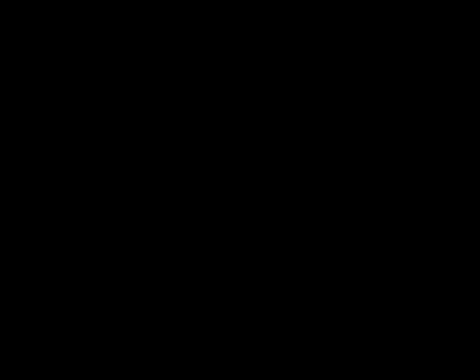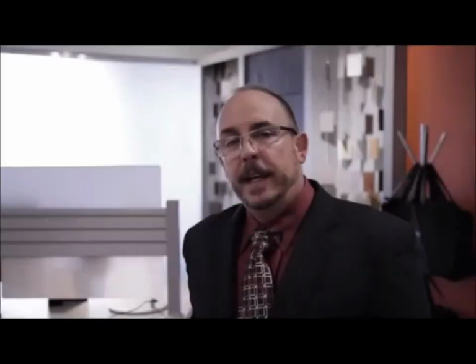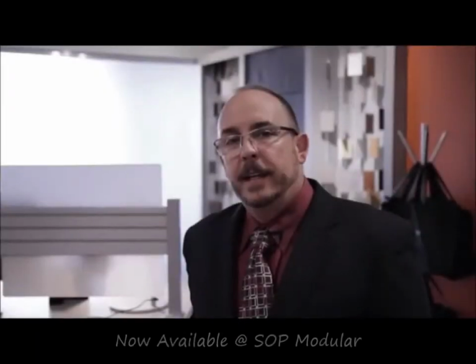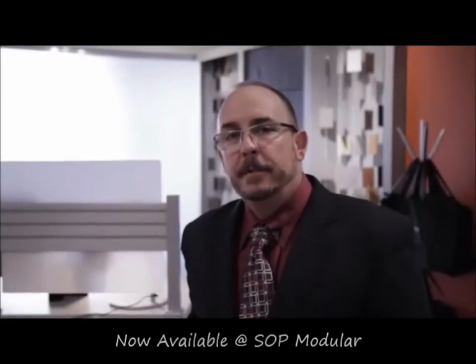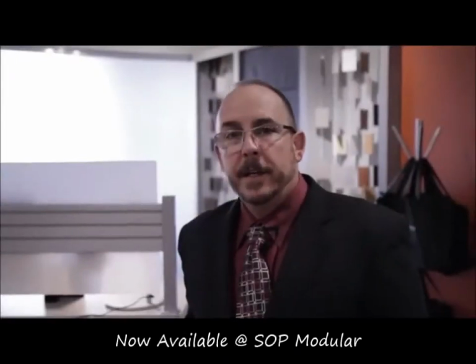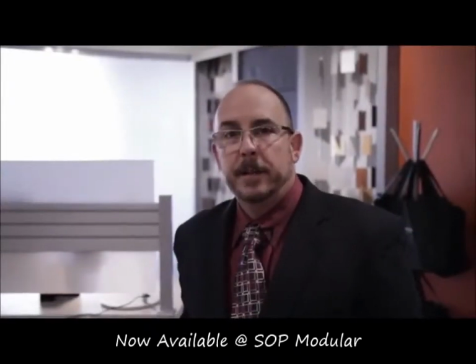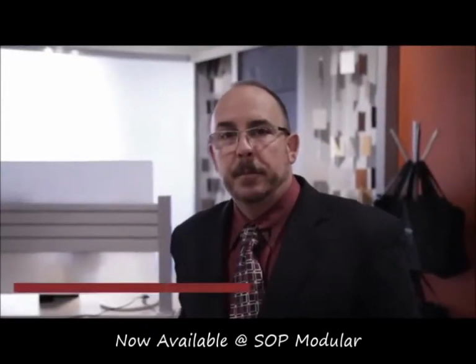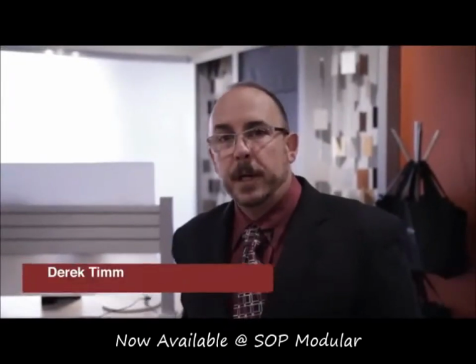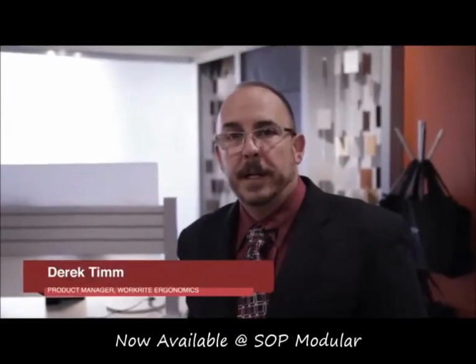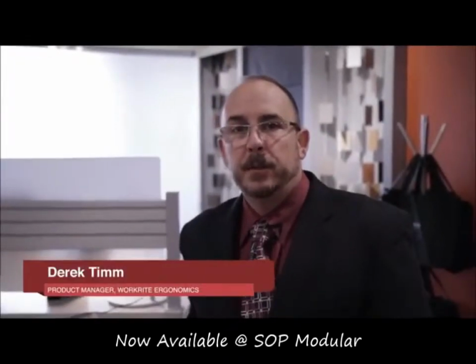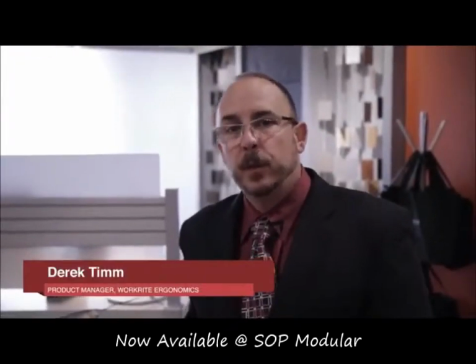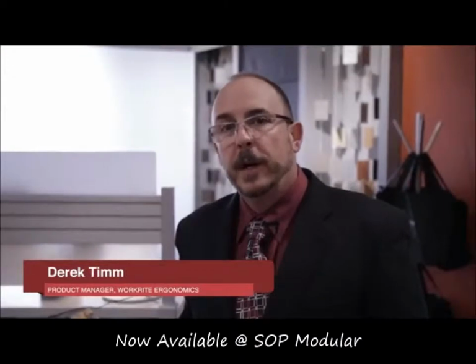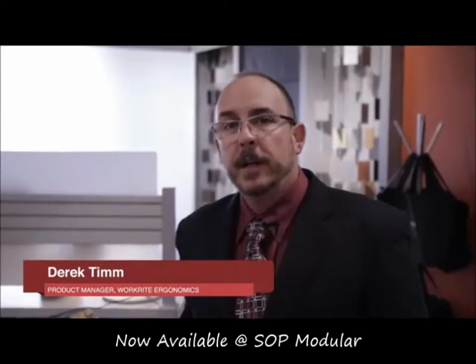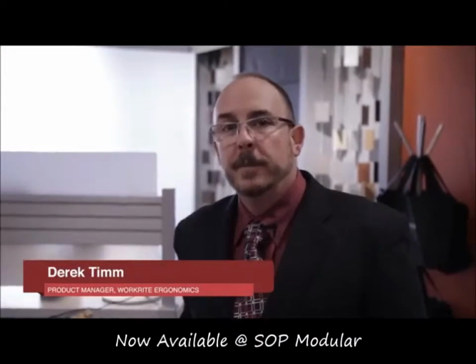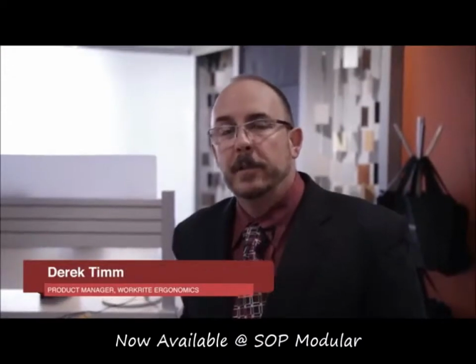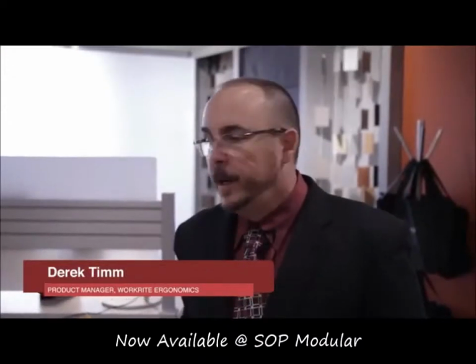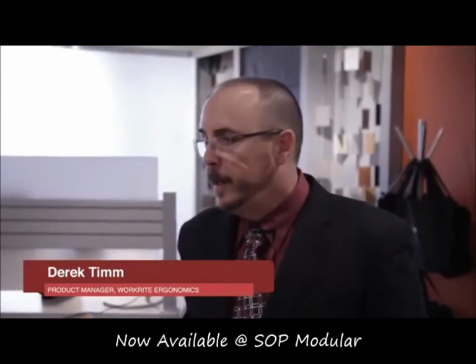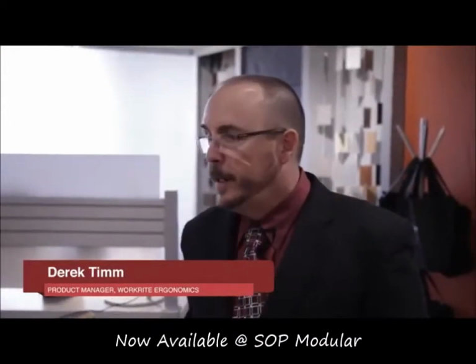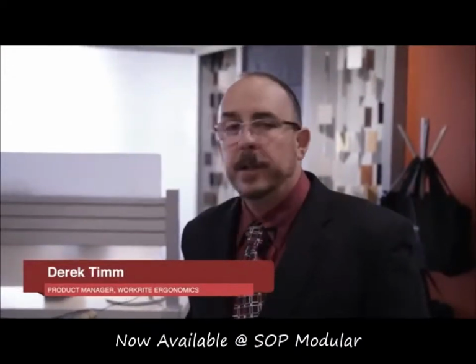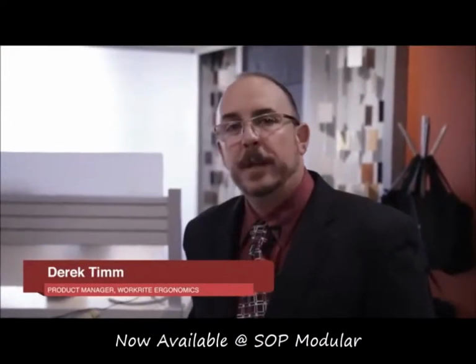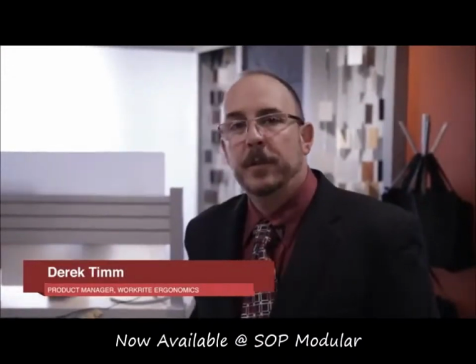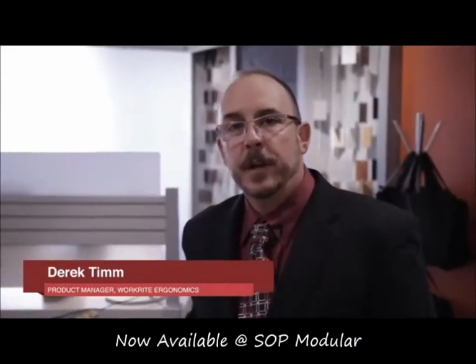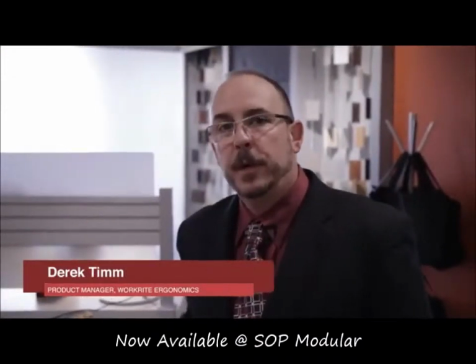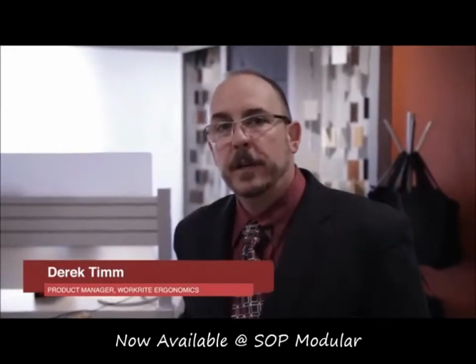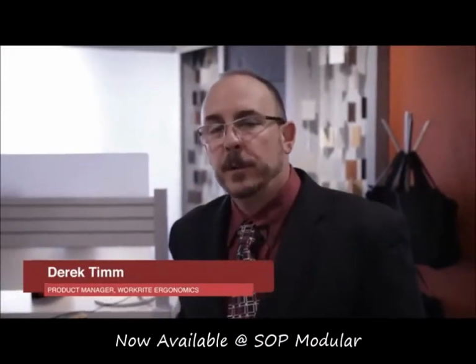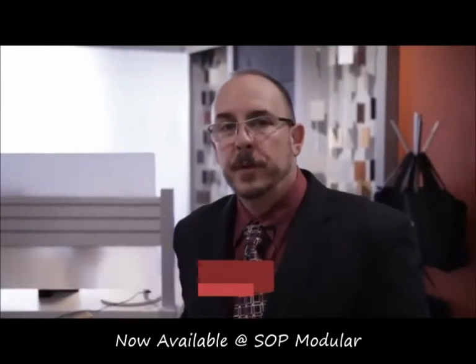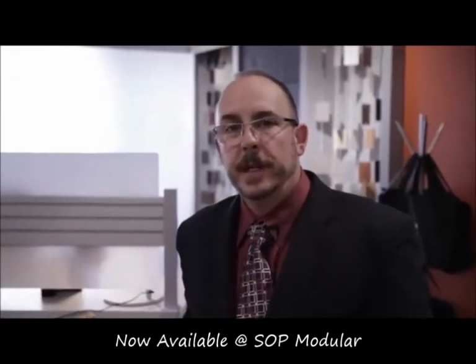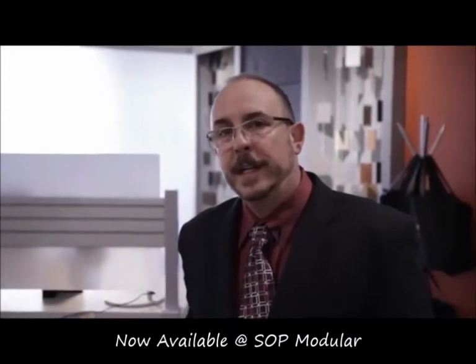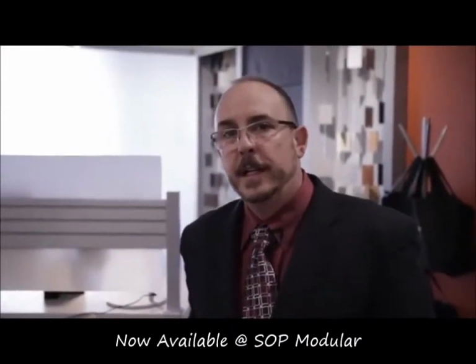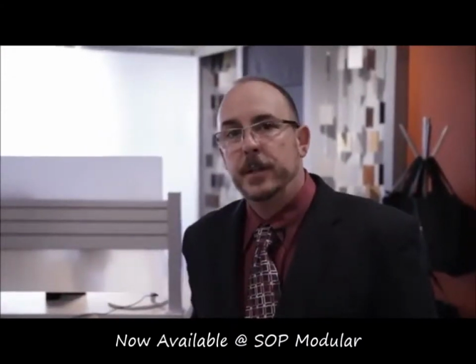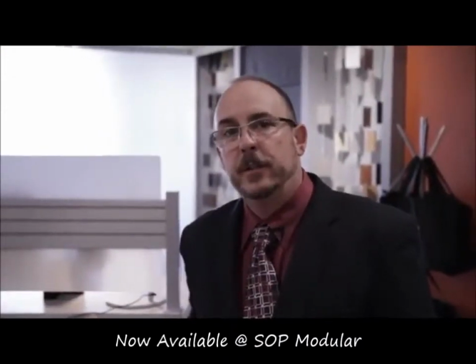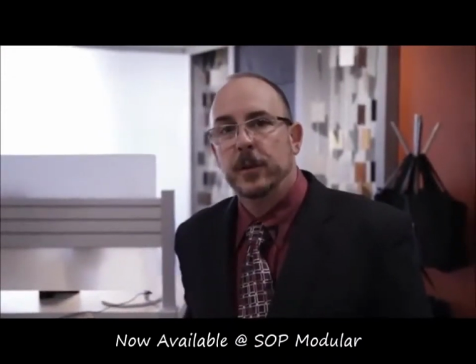Hi, I'm Derek Tim, Product Manager with WorkRight Ergonomics, and we're here today to tell you about some of our new products that we're showing at Neocon 2014.